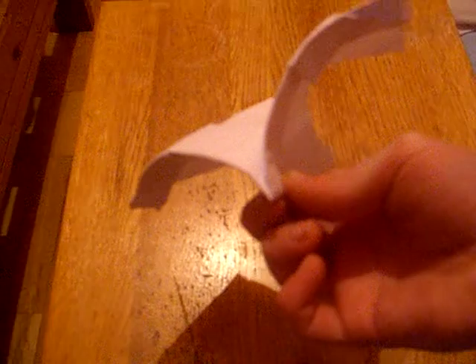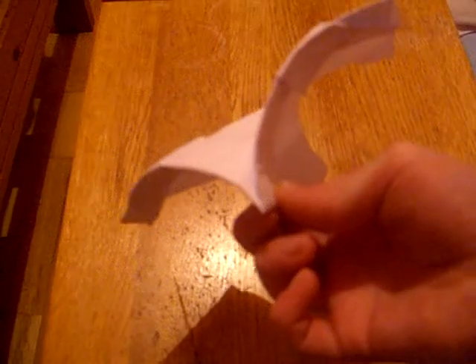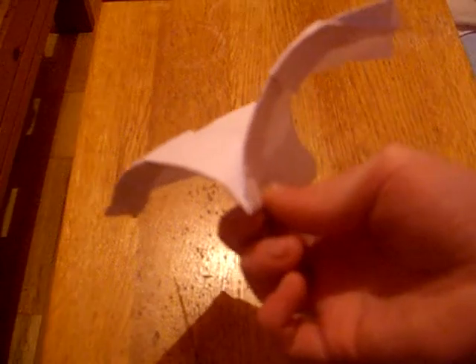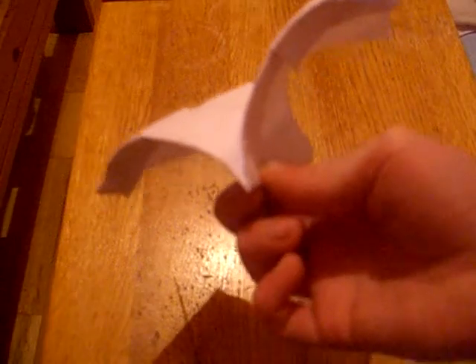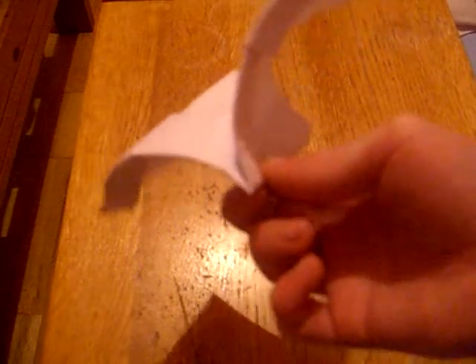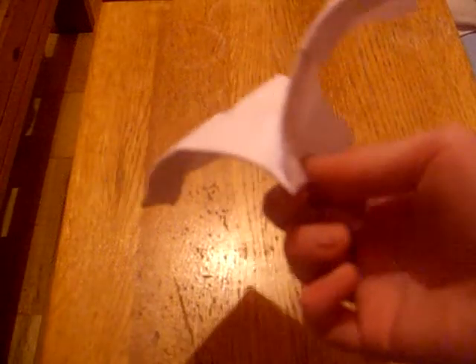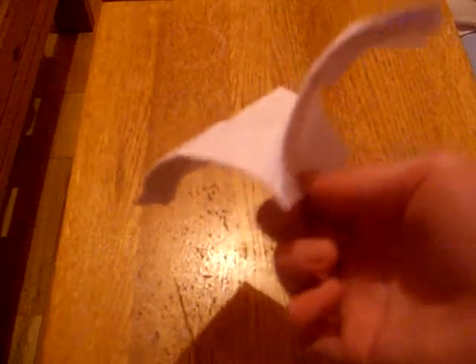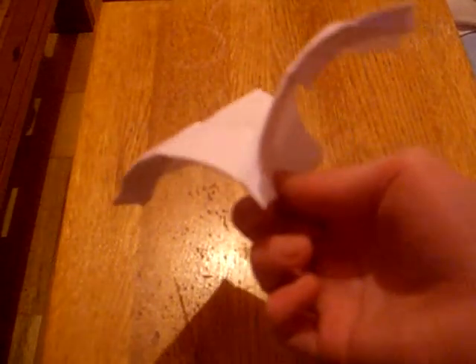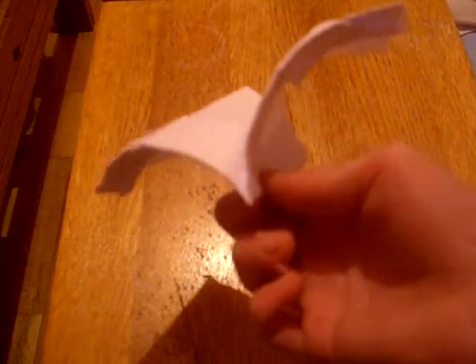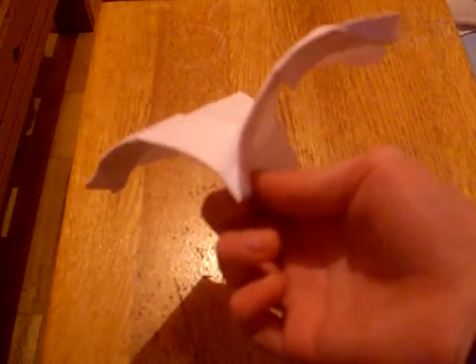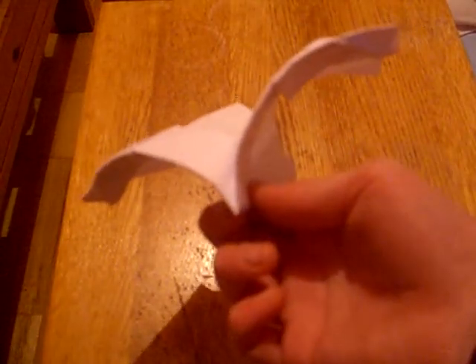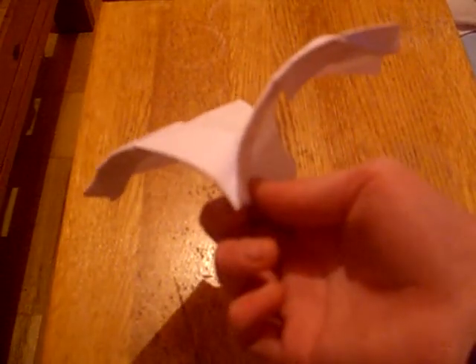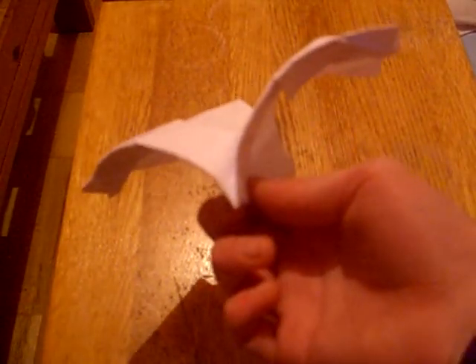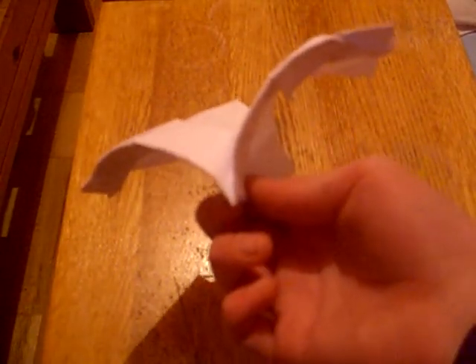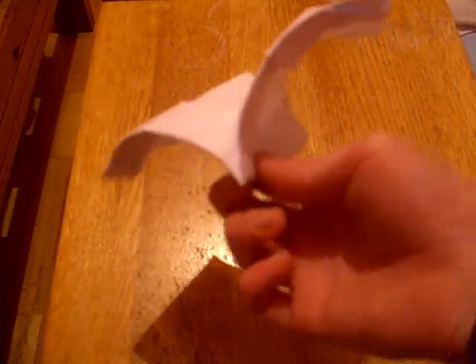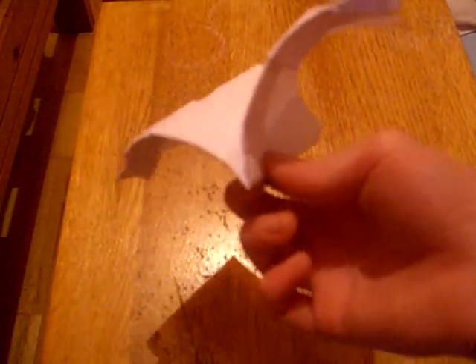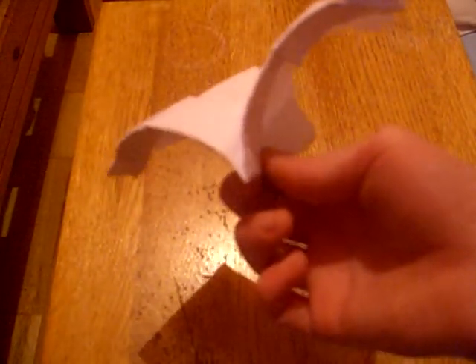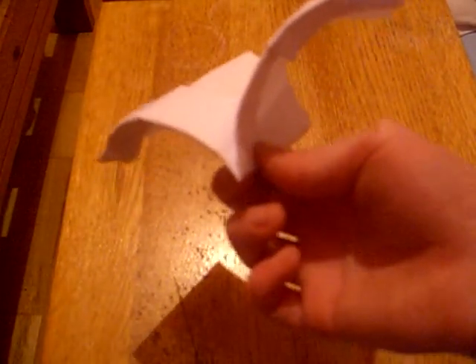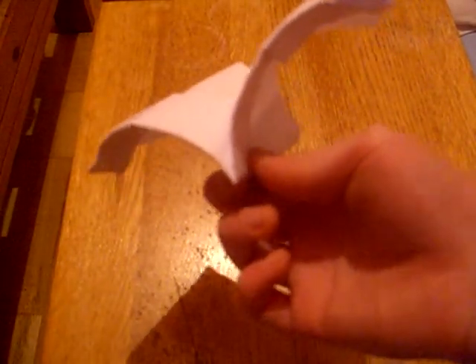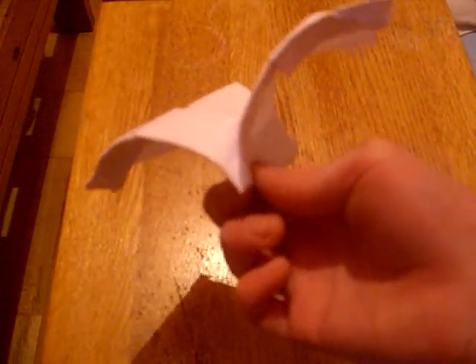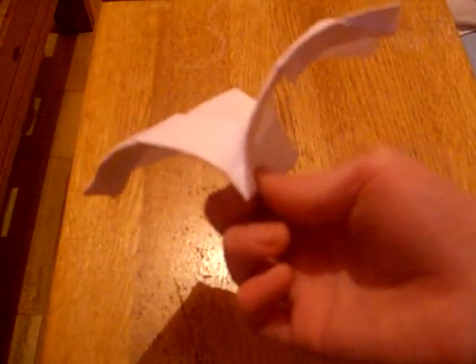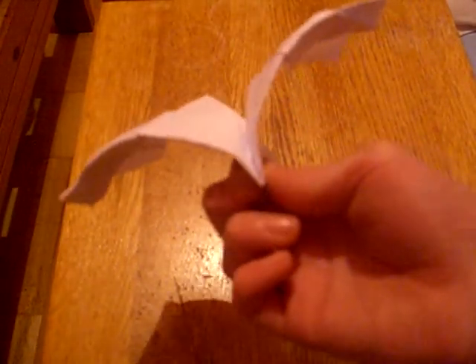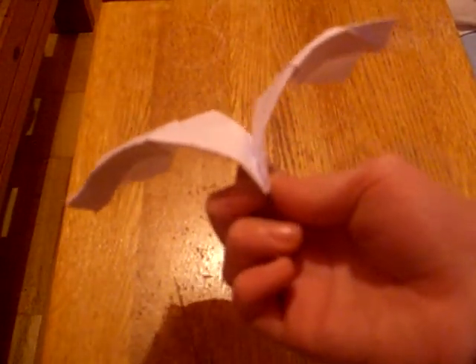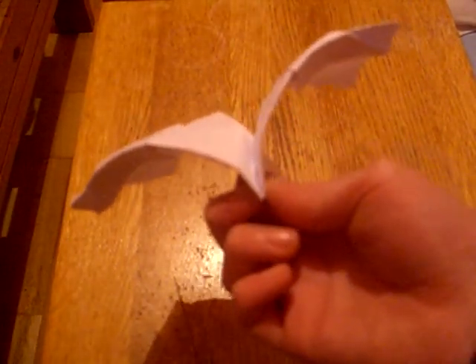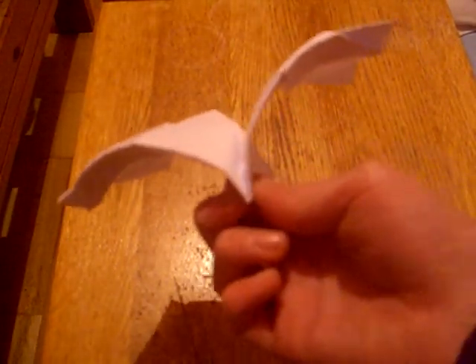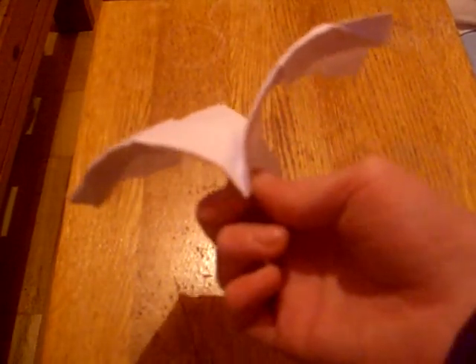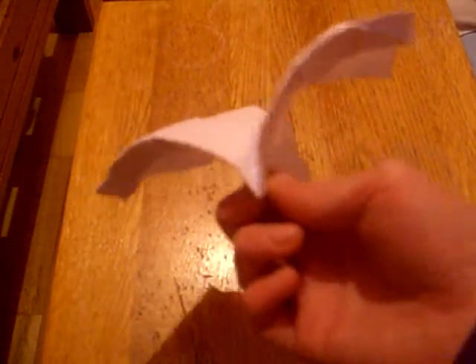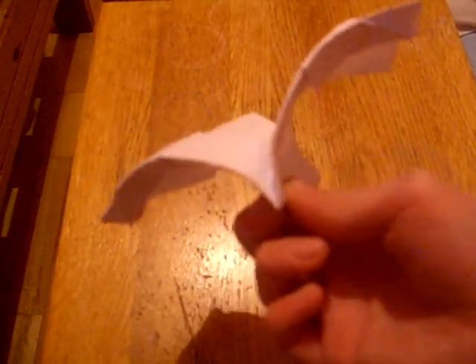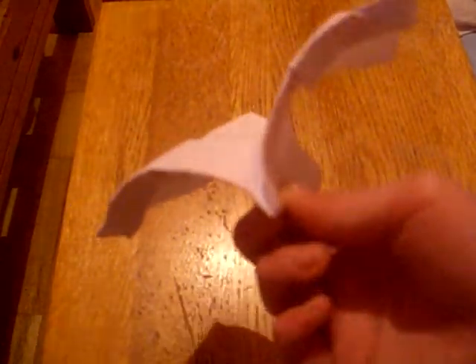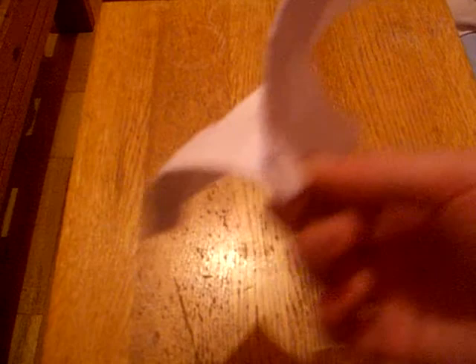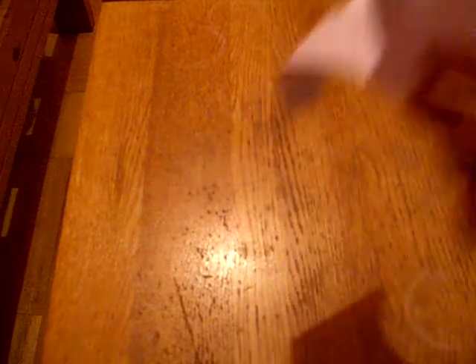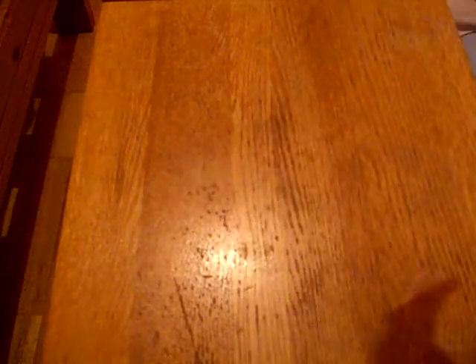Hey guys, this is Aragami123 here. Today I'm going to be showing you how to make the eagle paper plane.